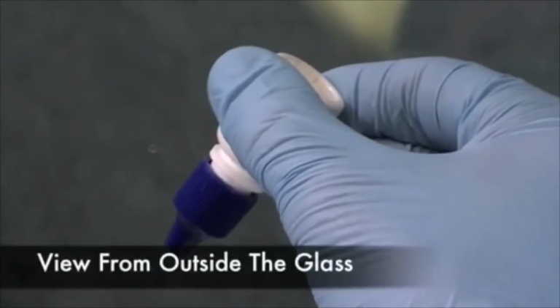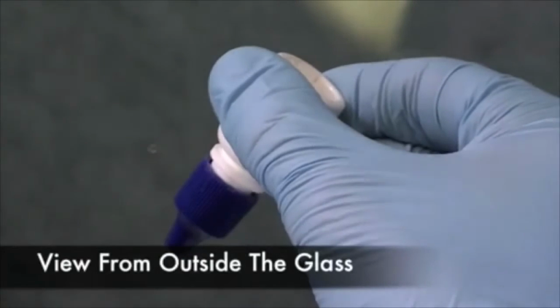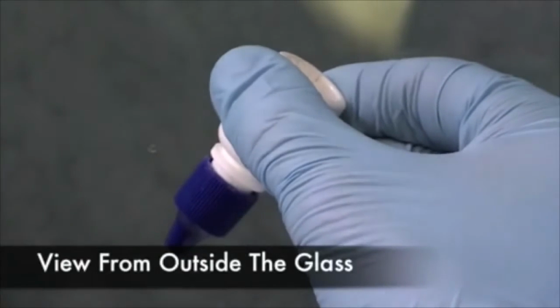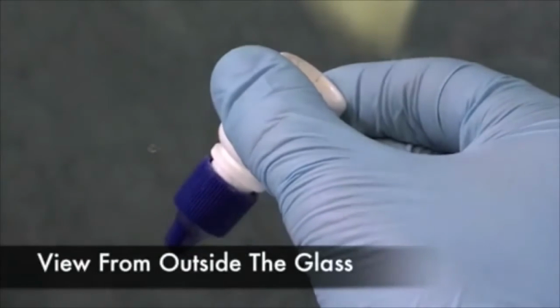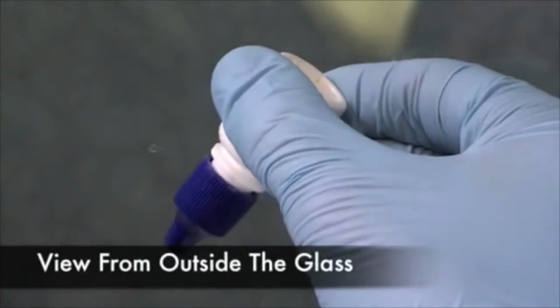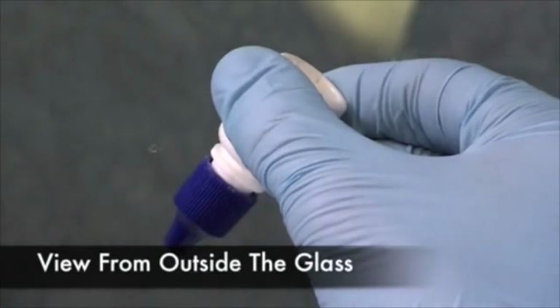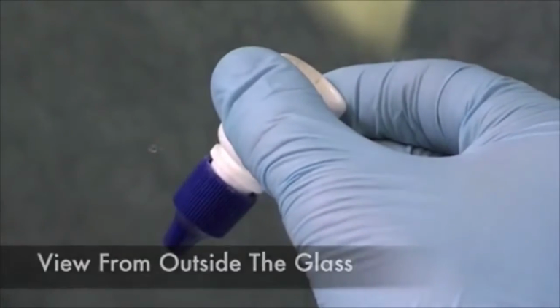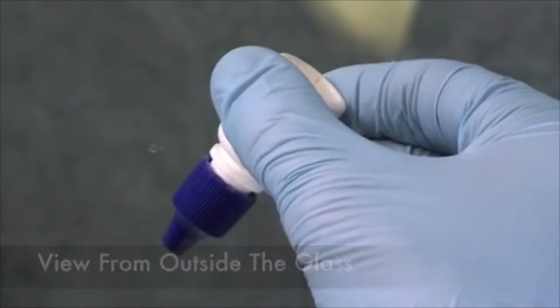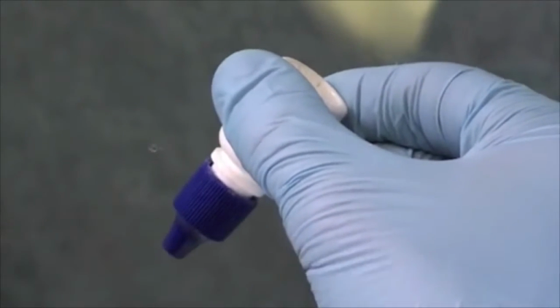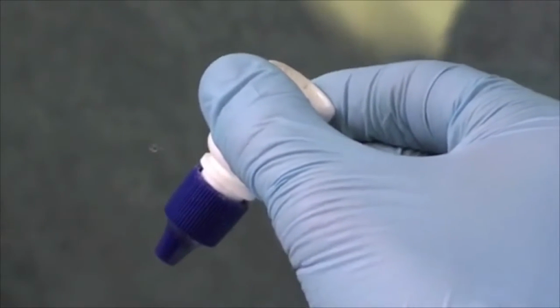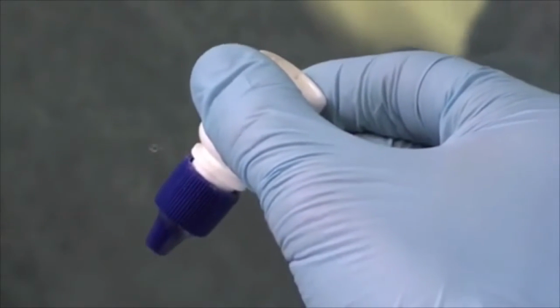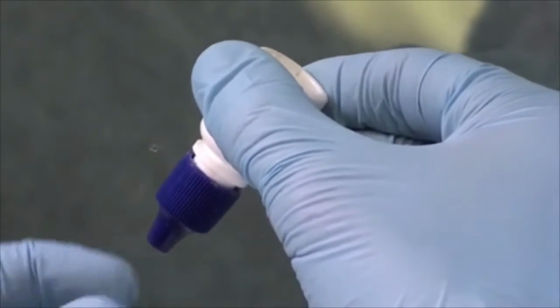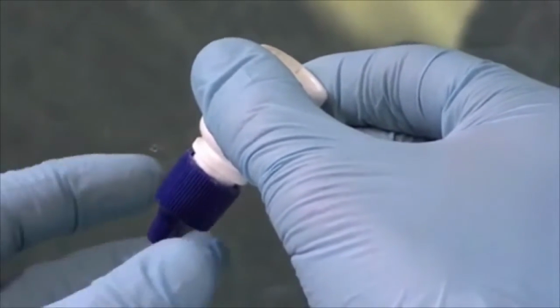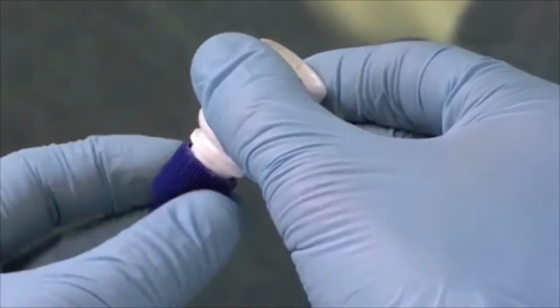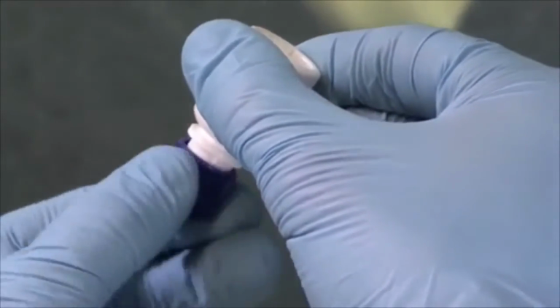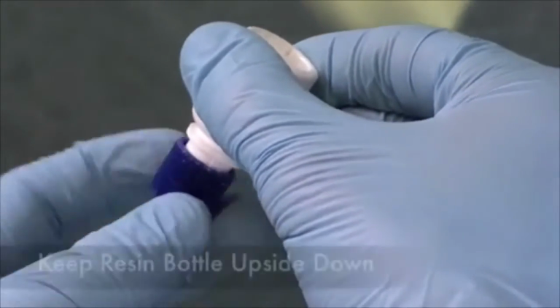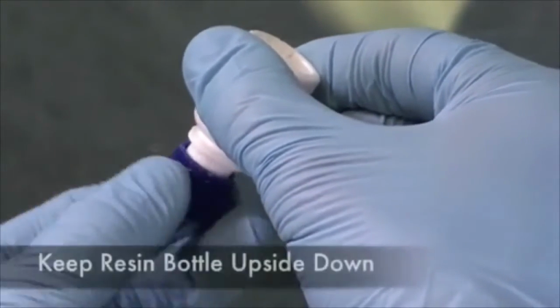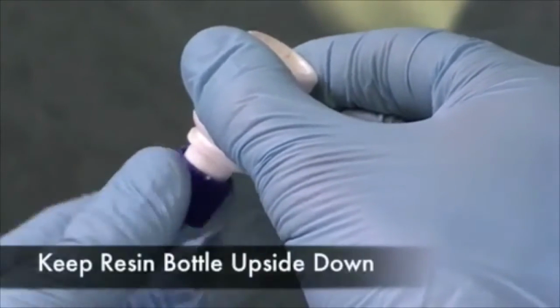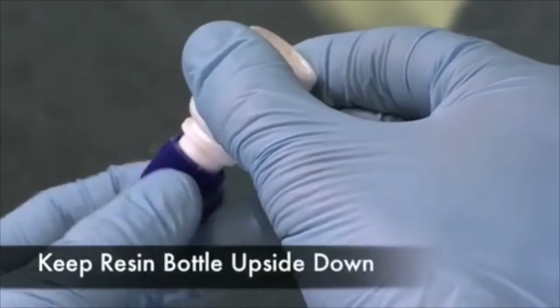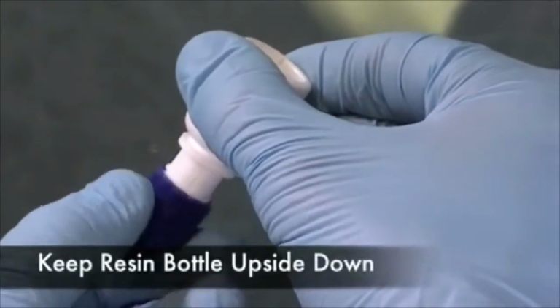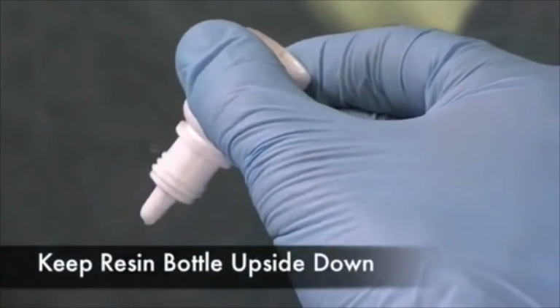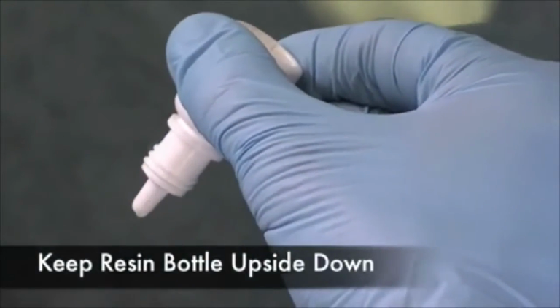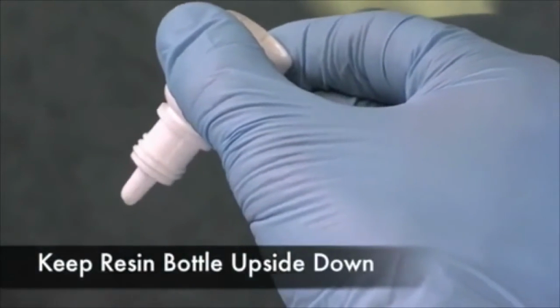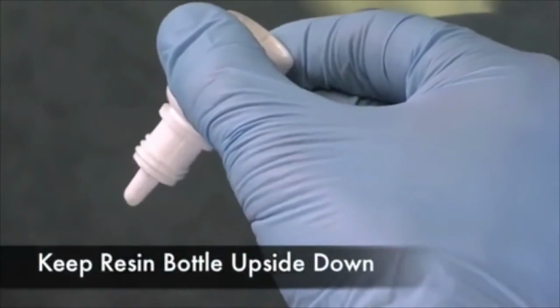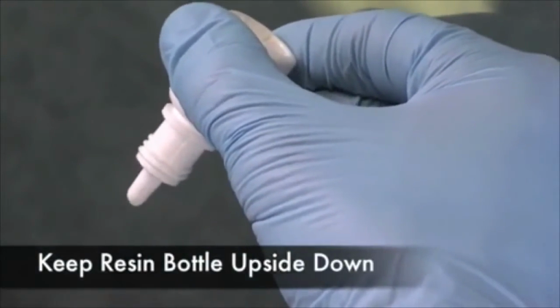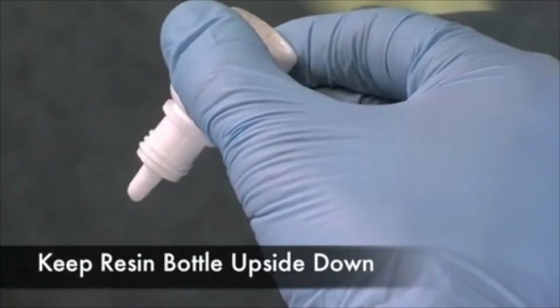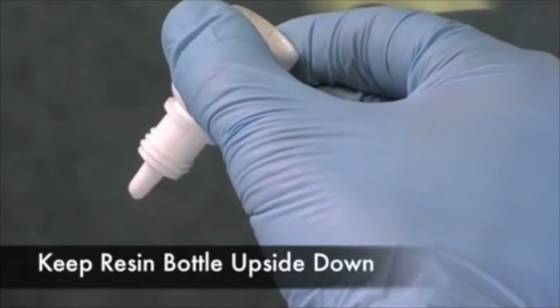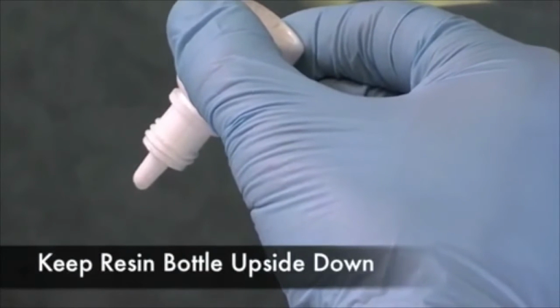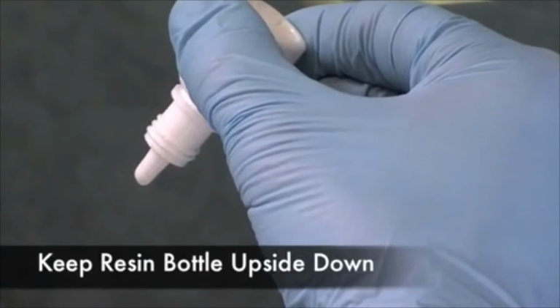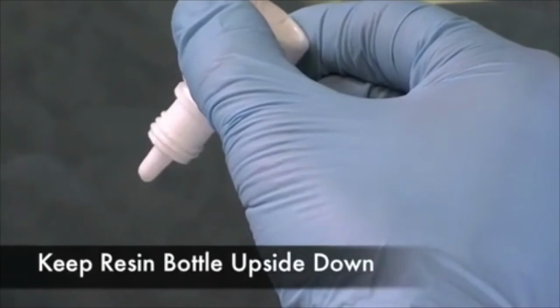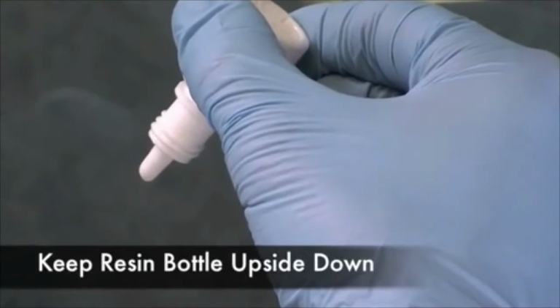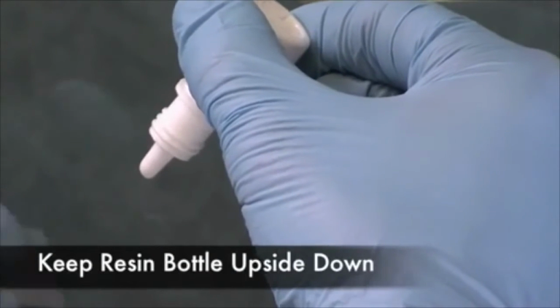This is the same process from the technician's point of view. Notice the pit resin bottle remains upside down.